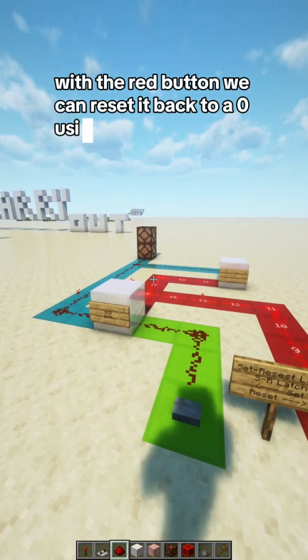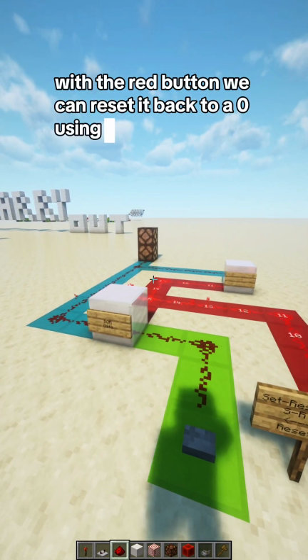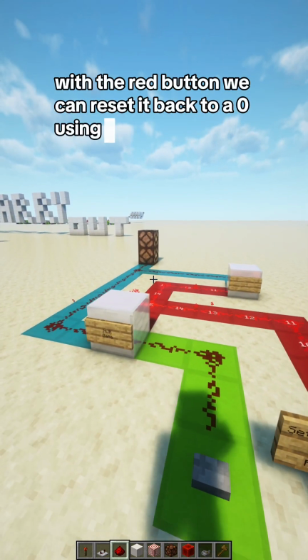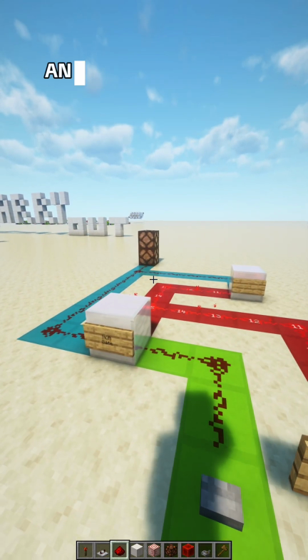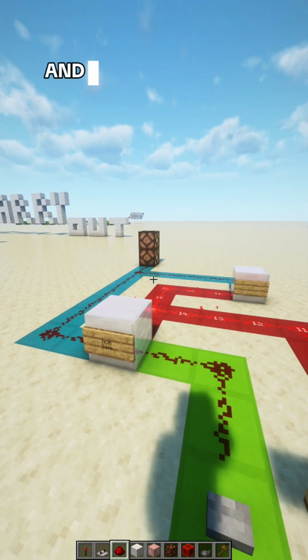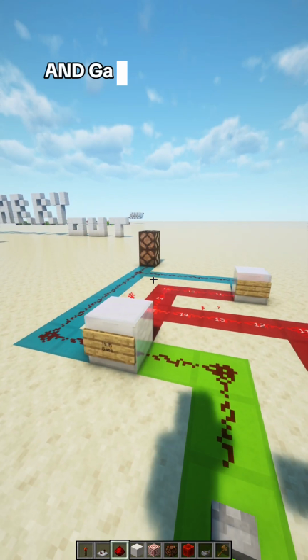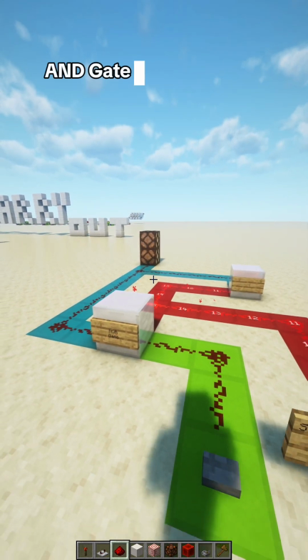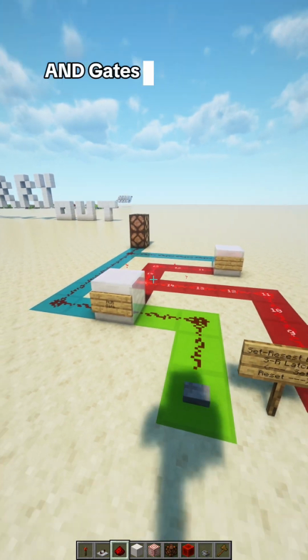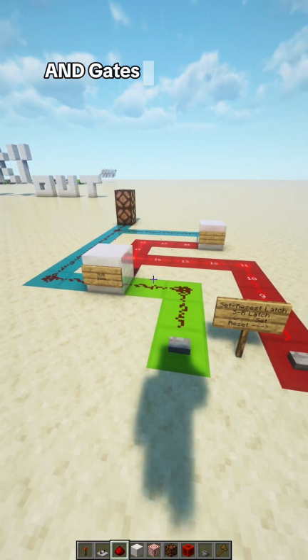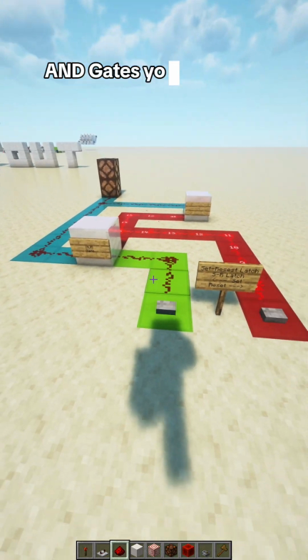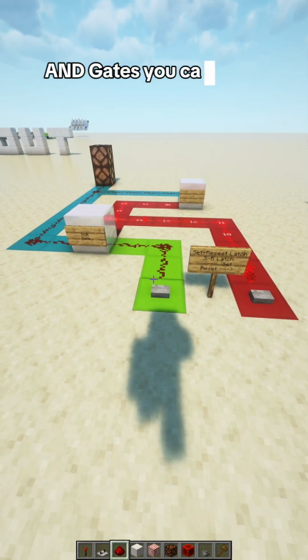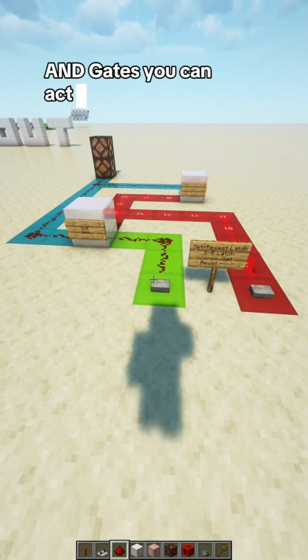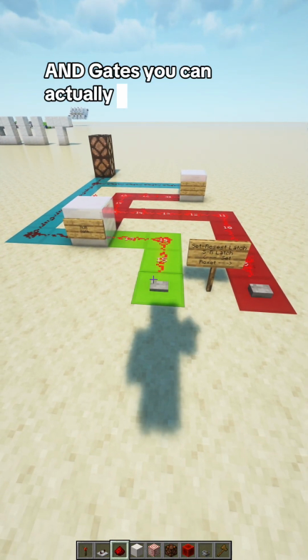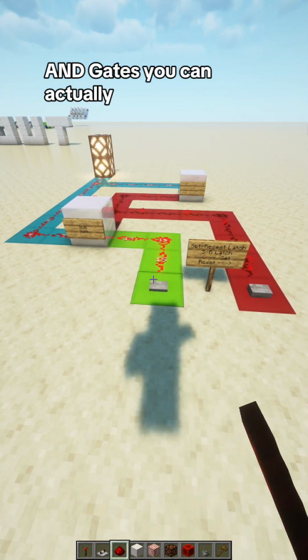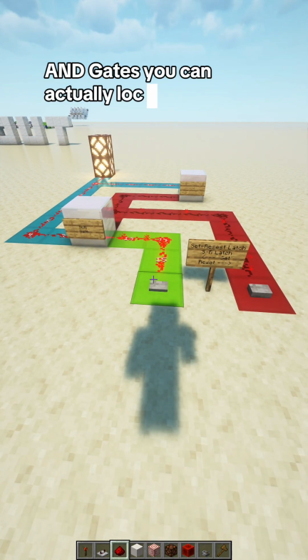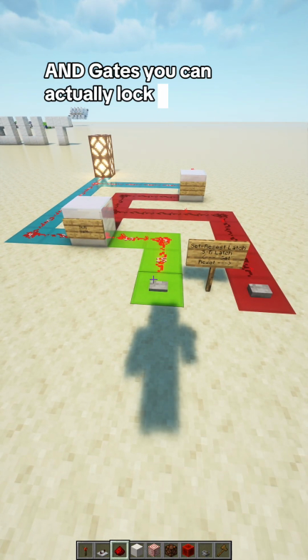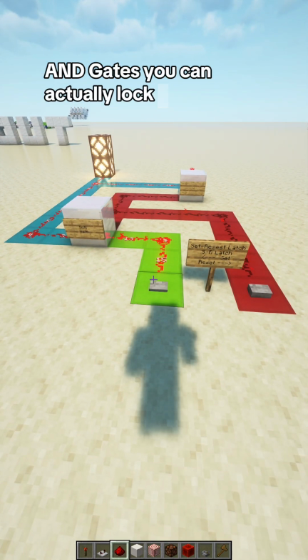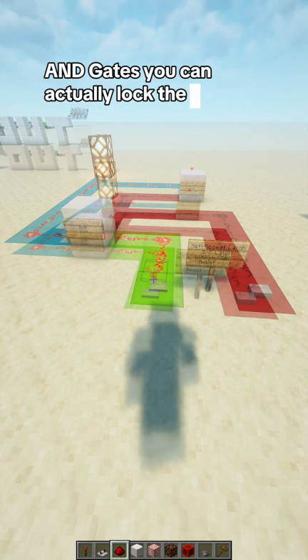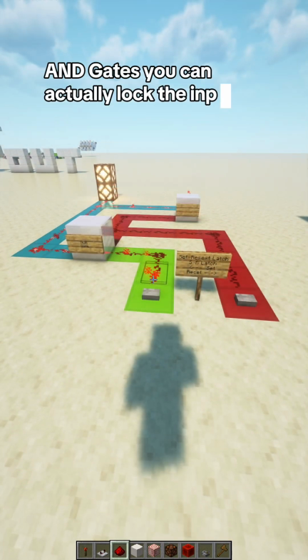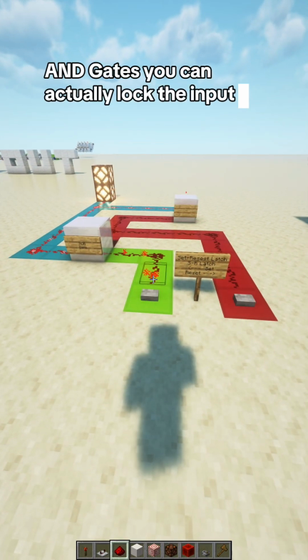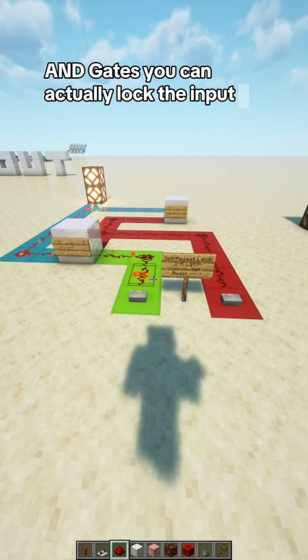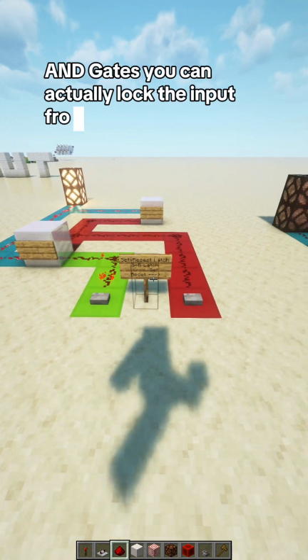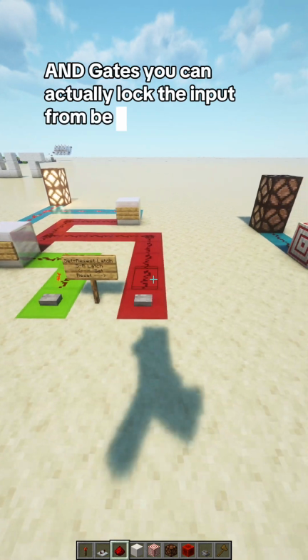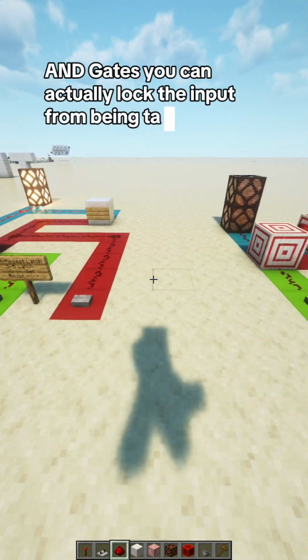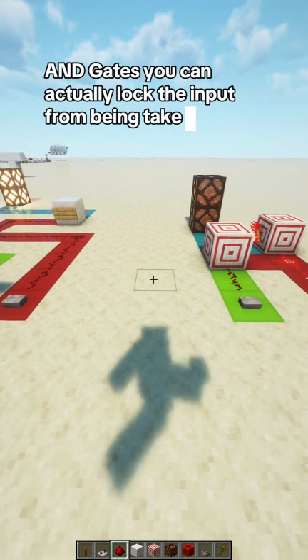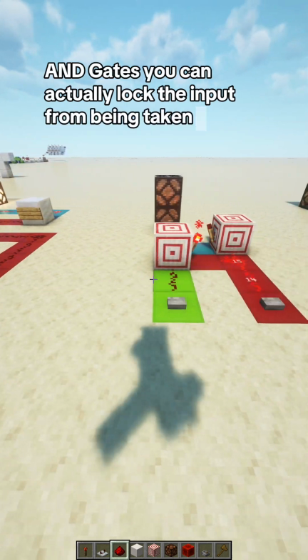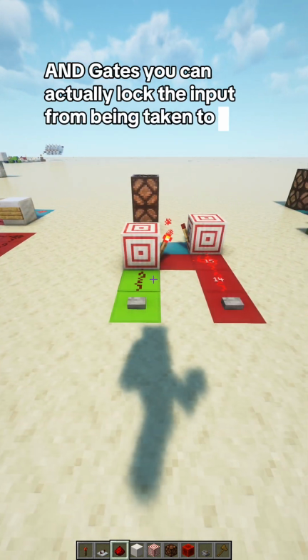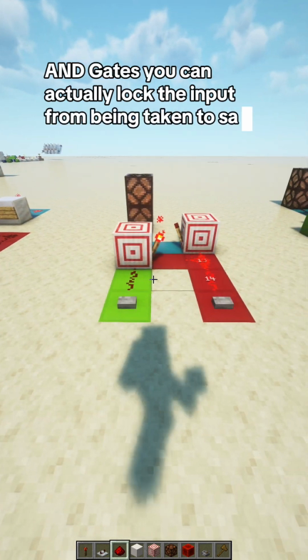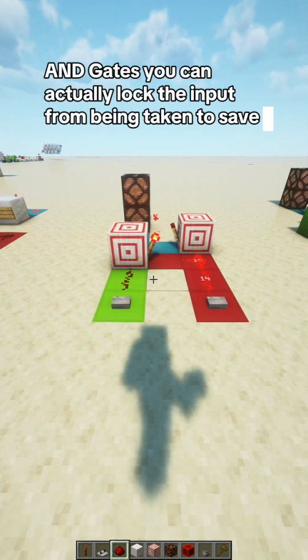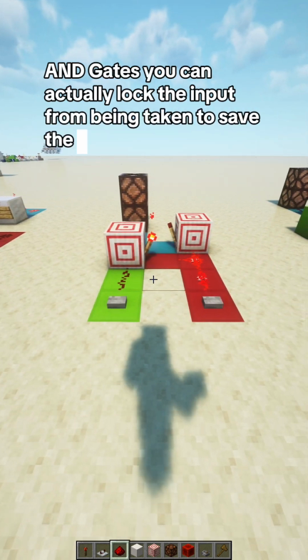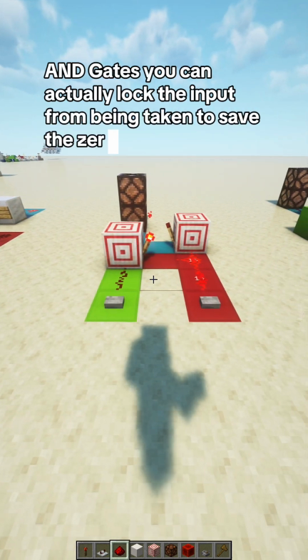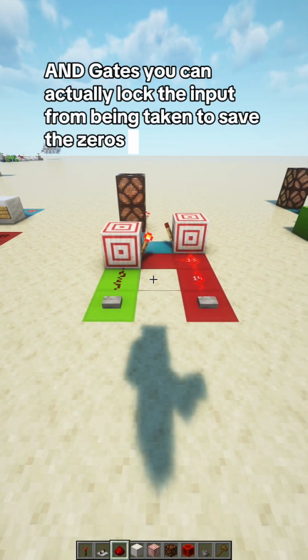Using AND gates, you can actually lock the input from being taken to save the 0s.